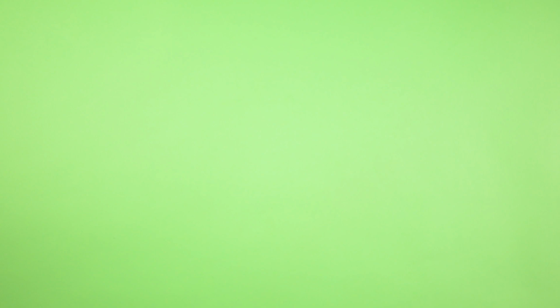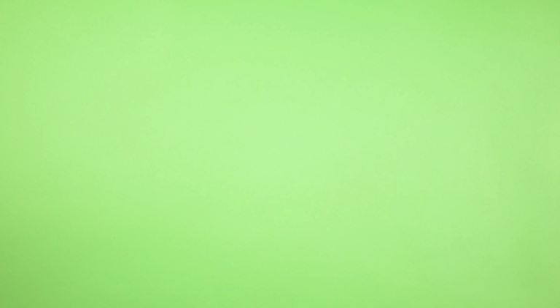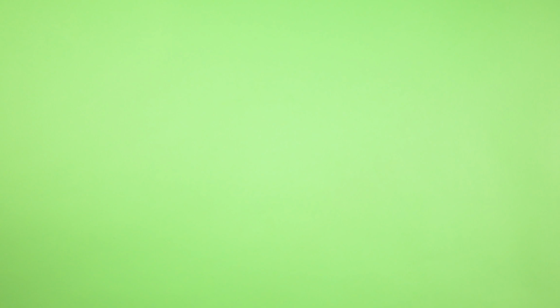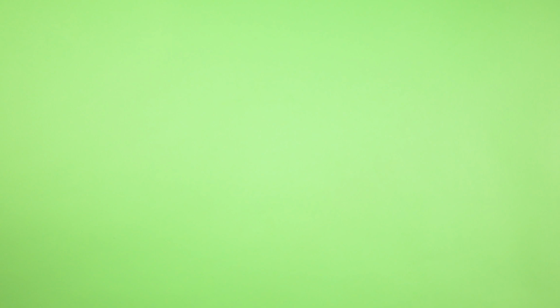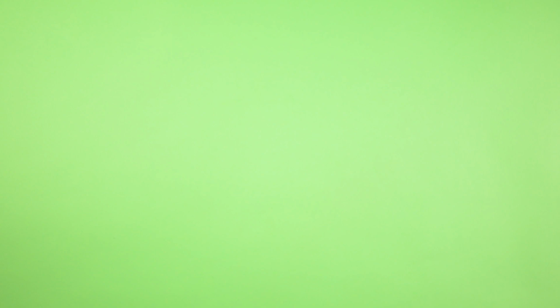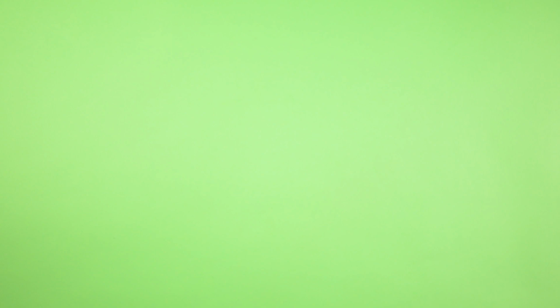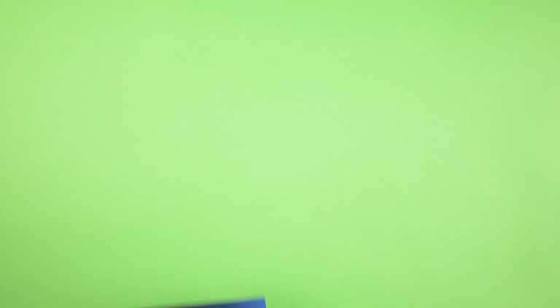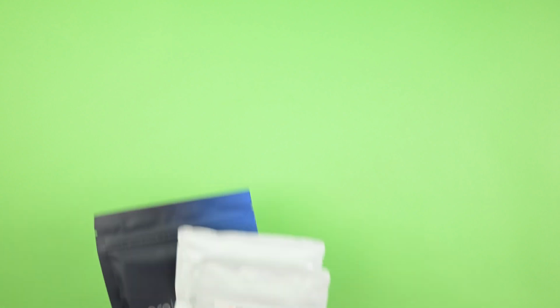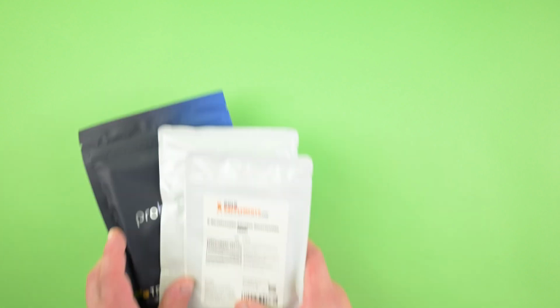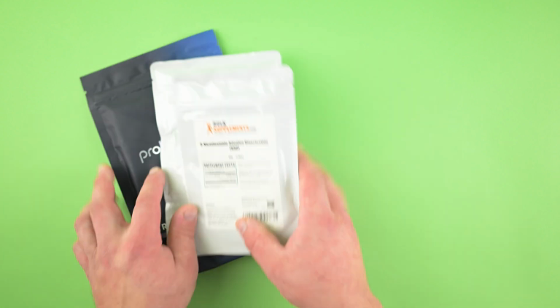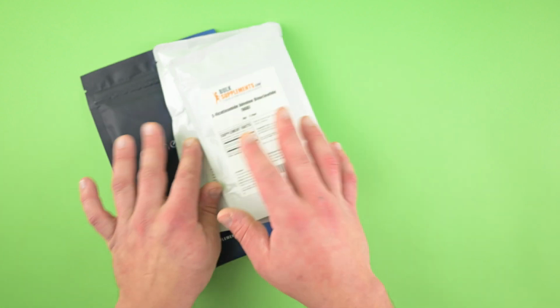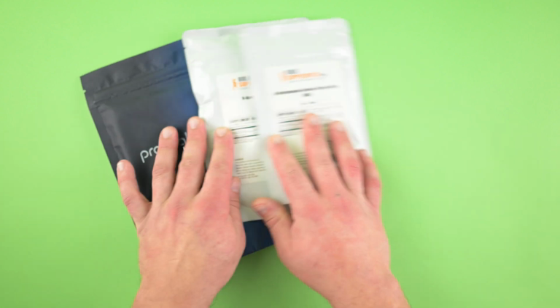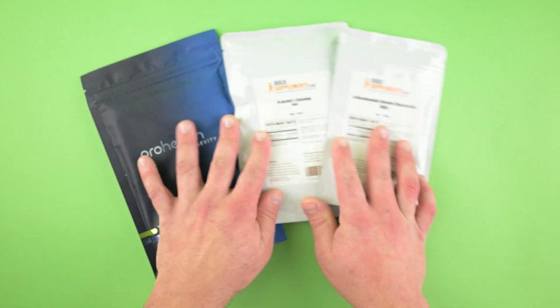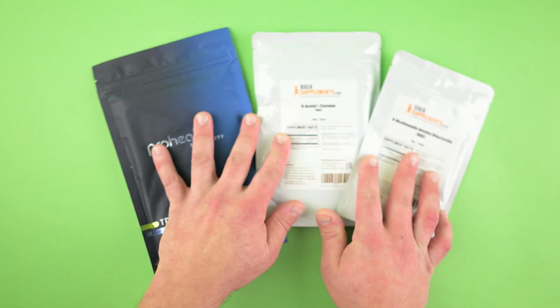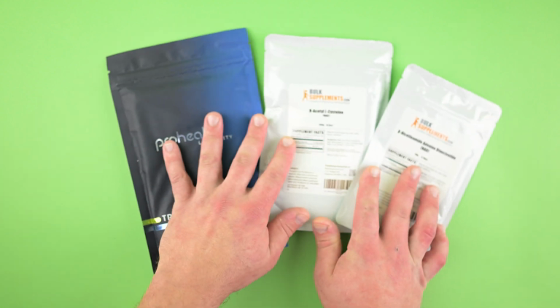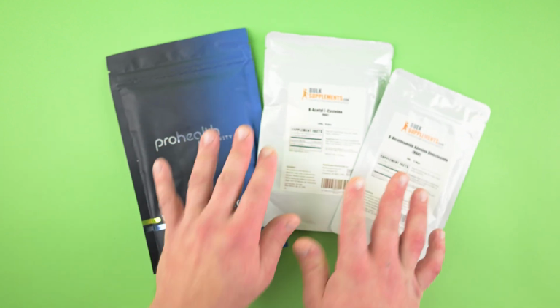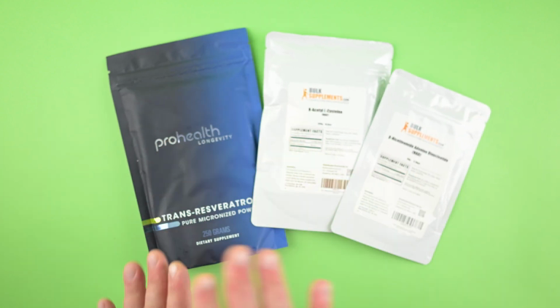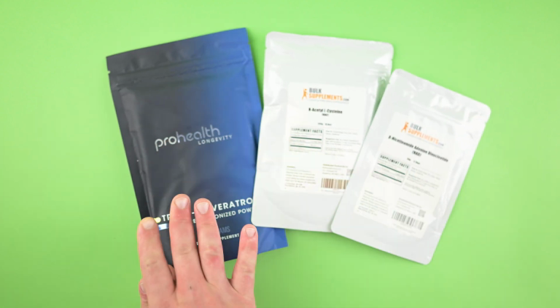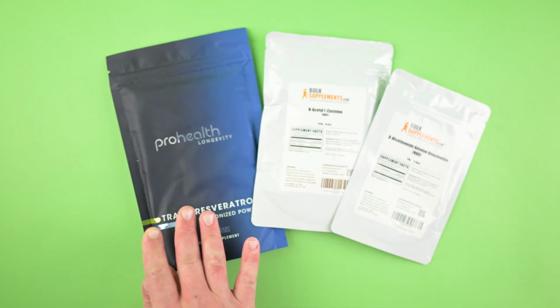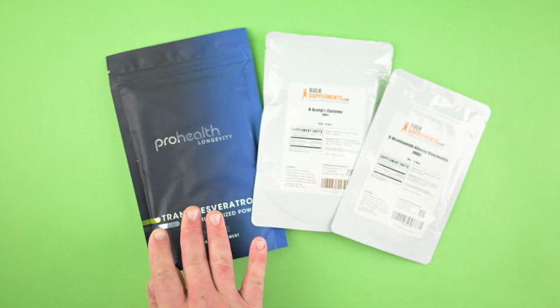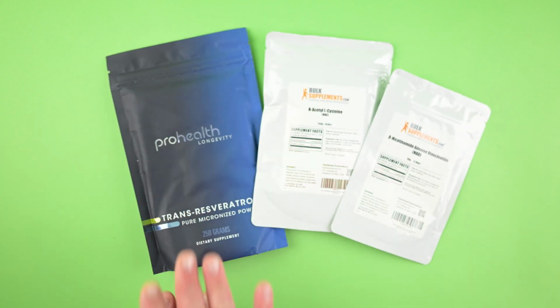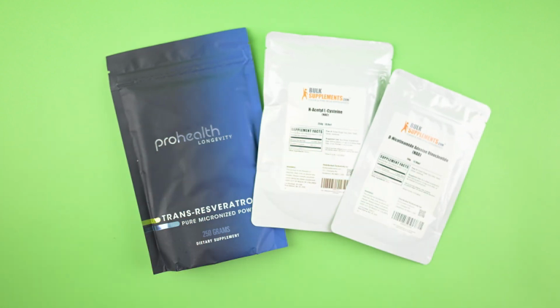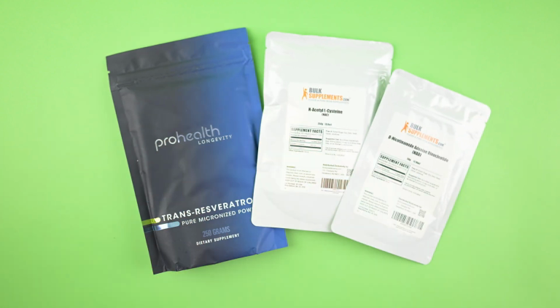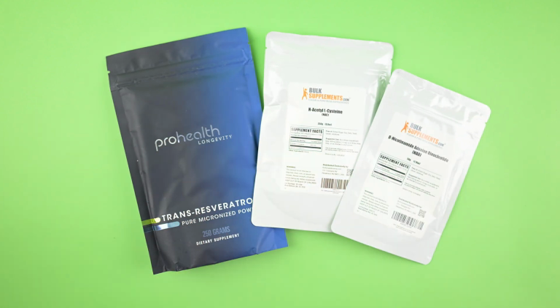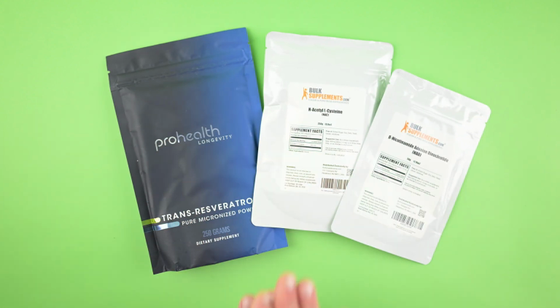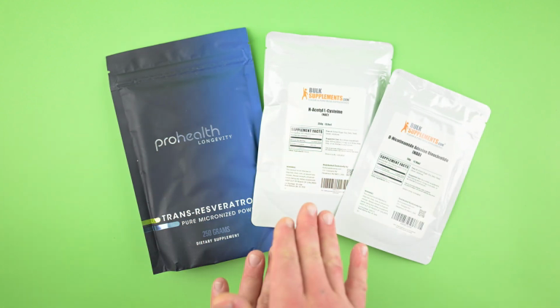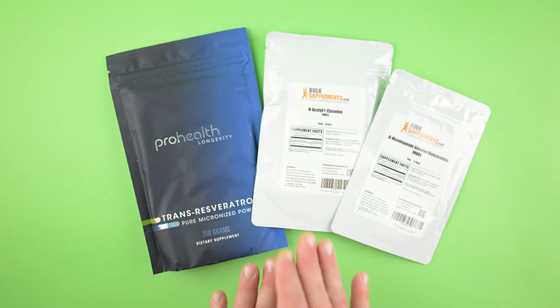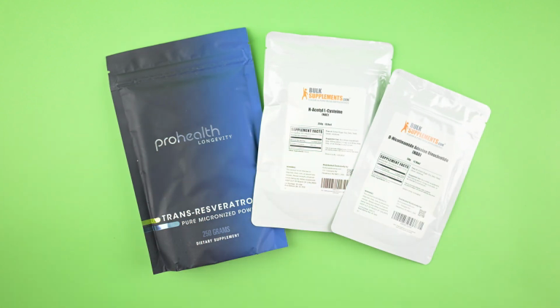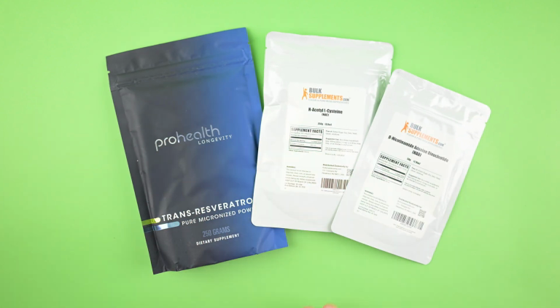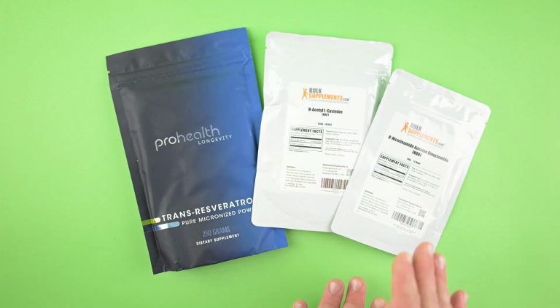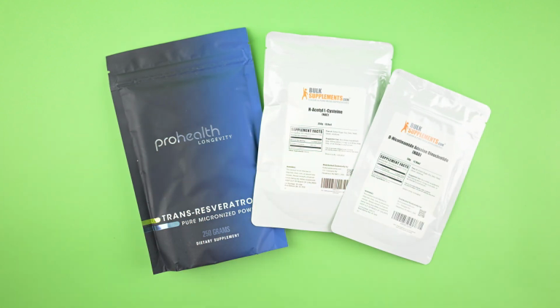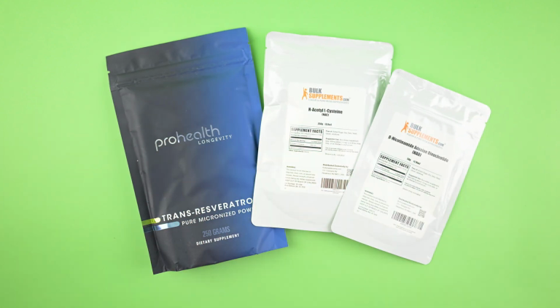Today we're making an anti-aging supplement with these three powders: trans-resveratrol, NAC, and NAD.